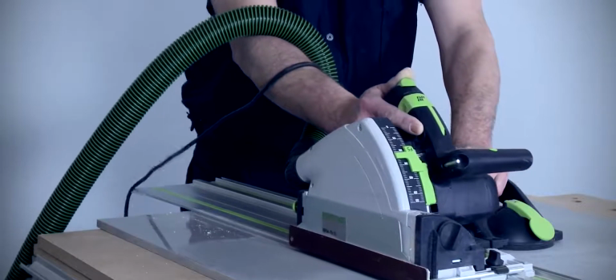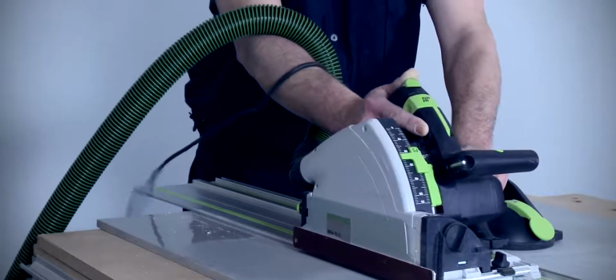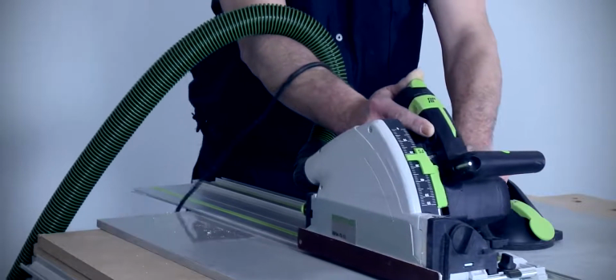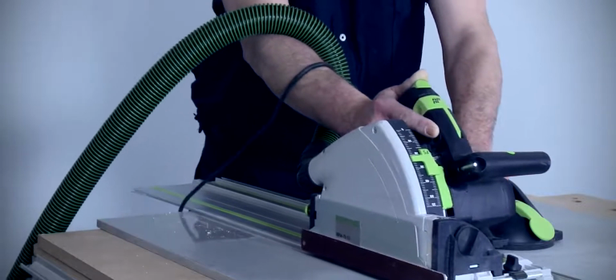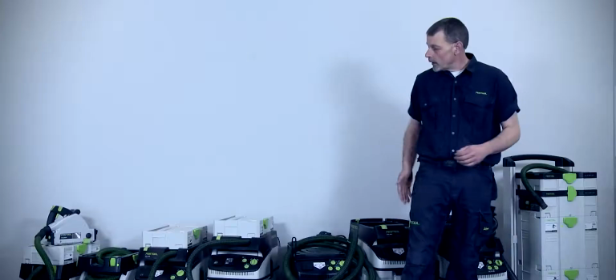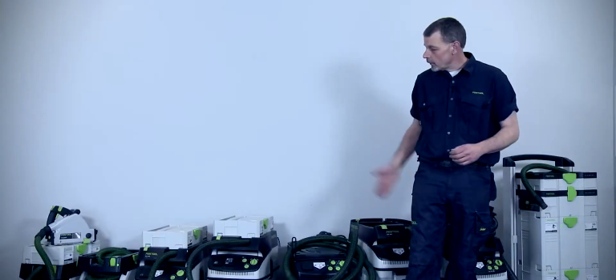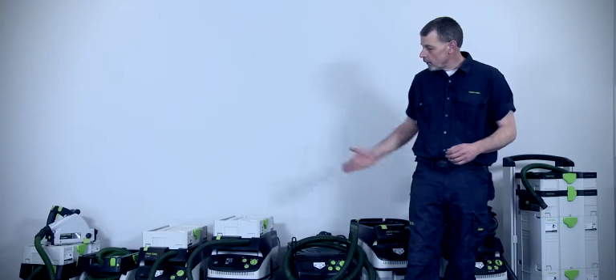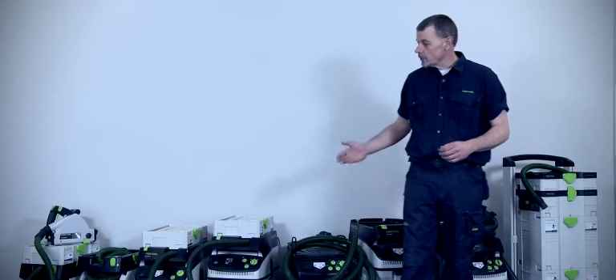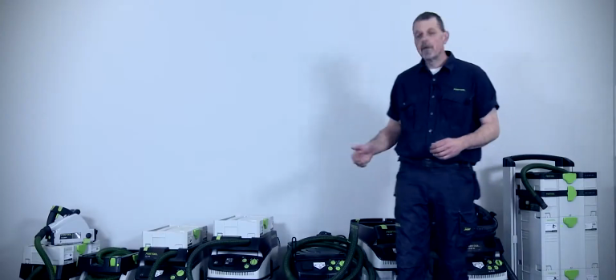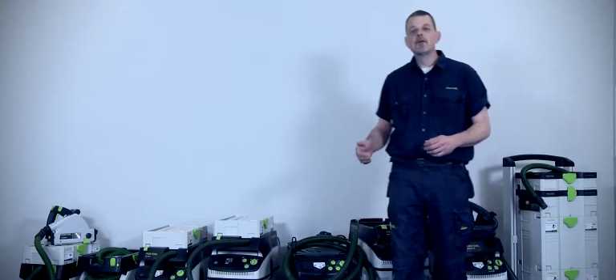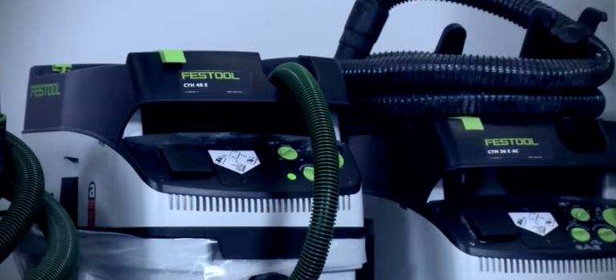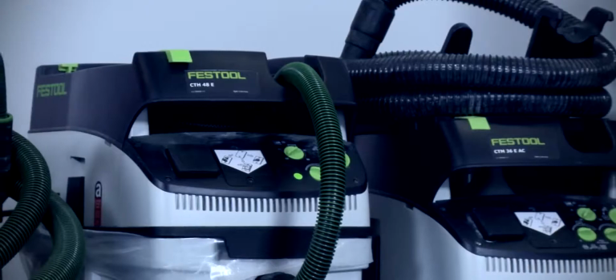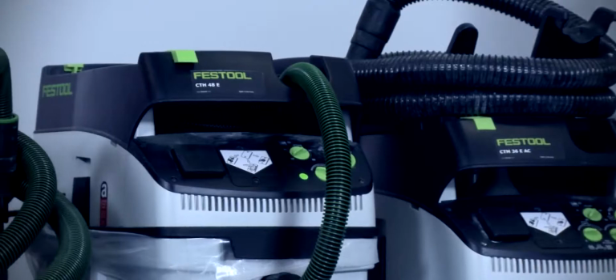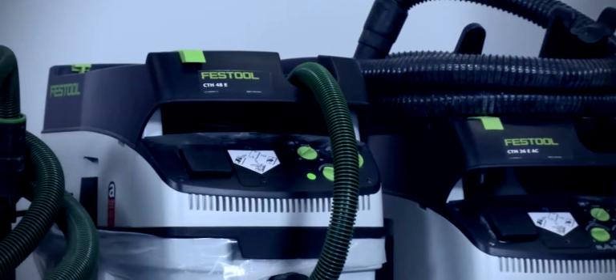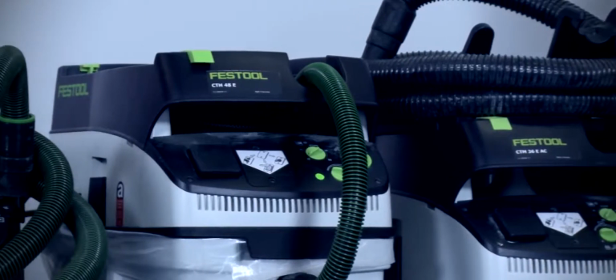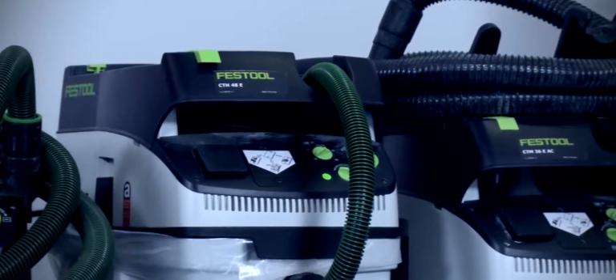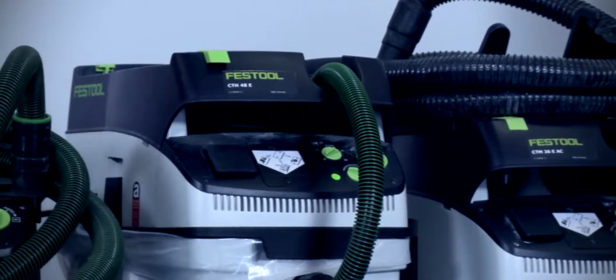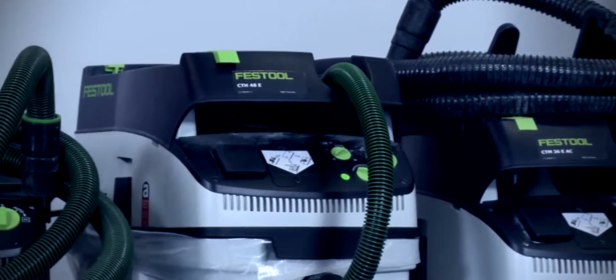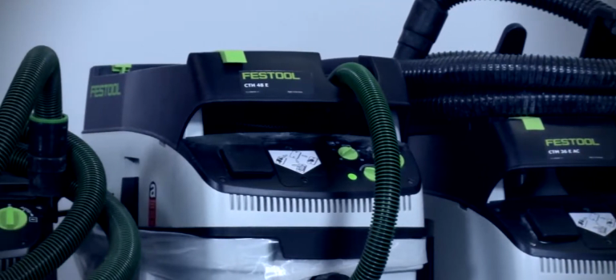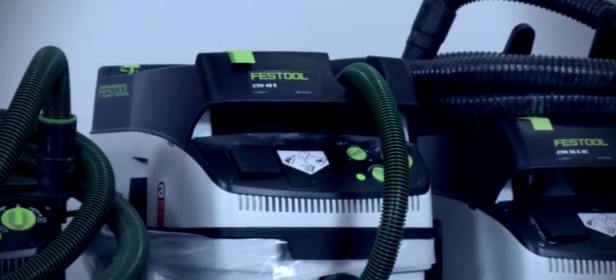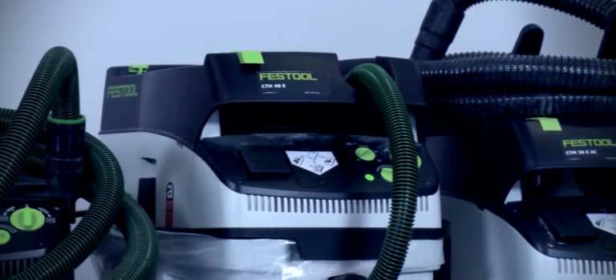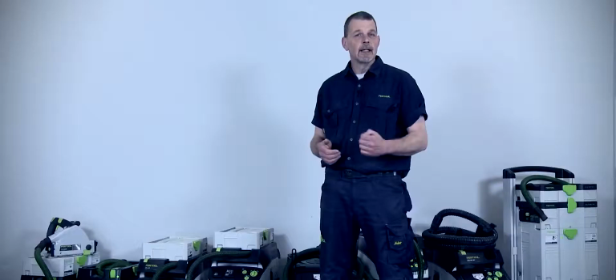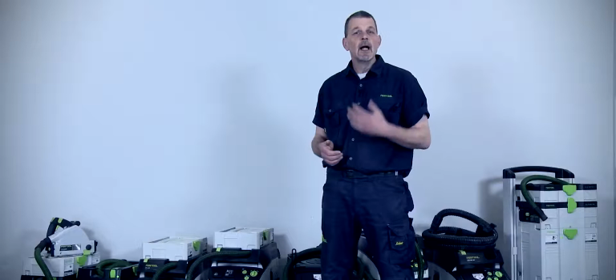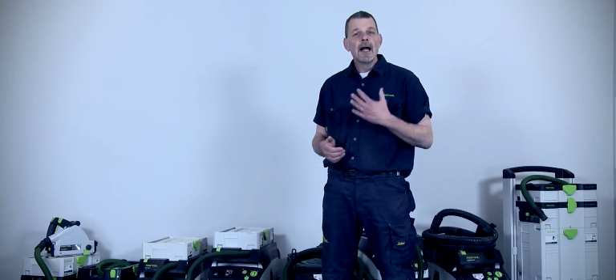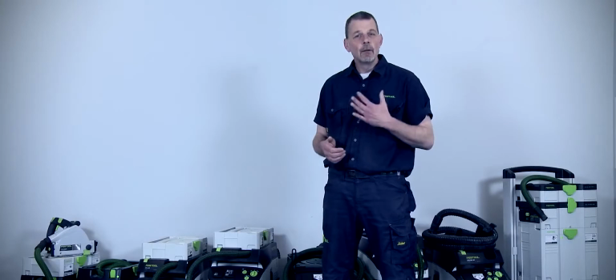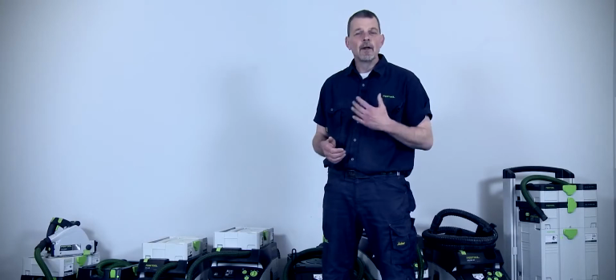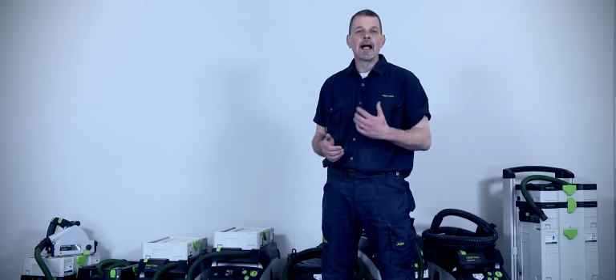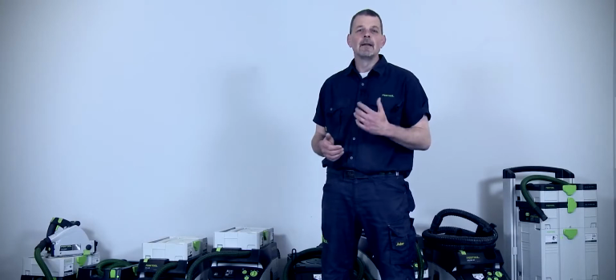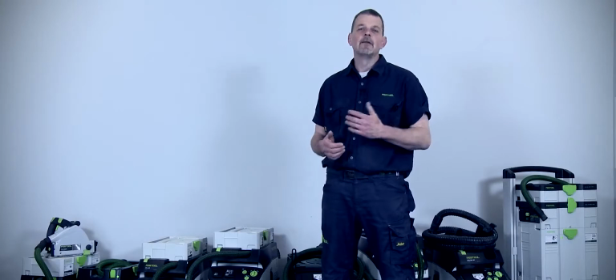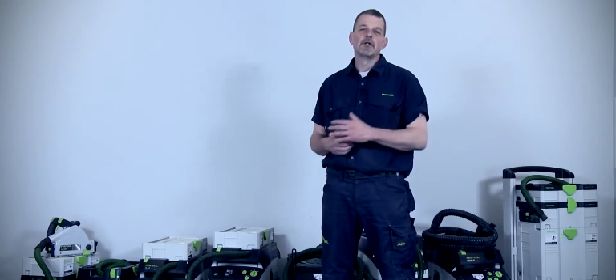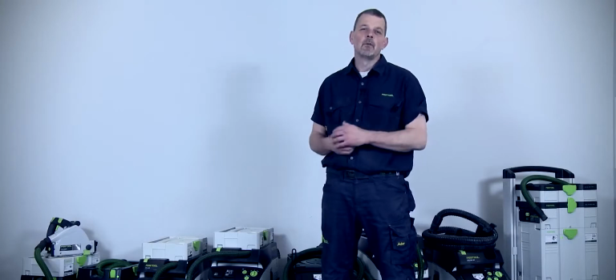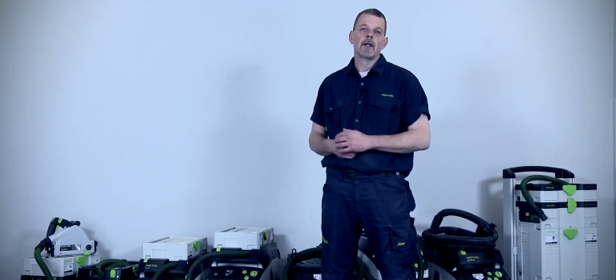Working with a range of Festool extractors means you can work in a really clean, healthy, and efficient way.